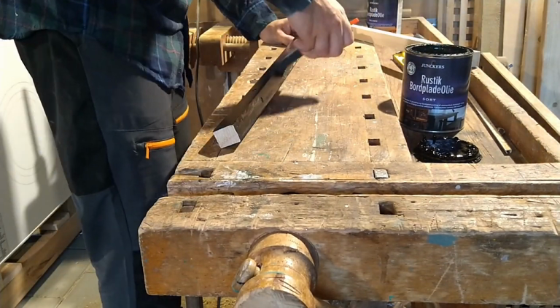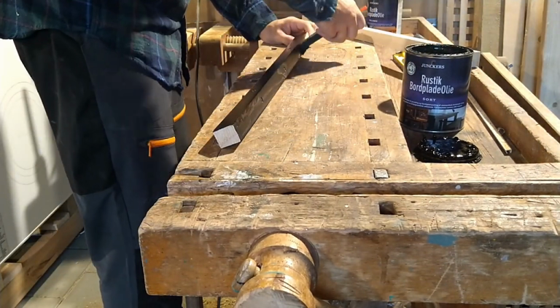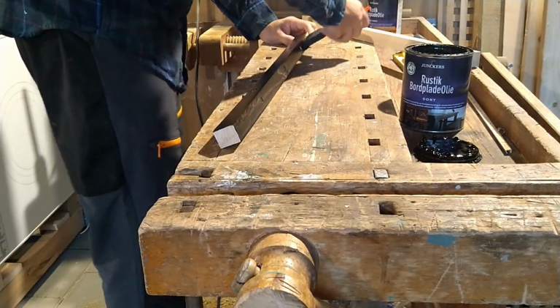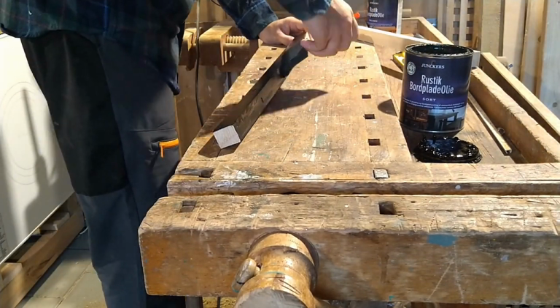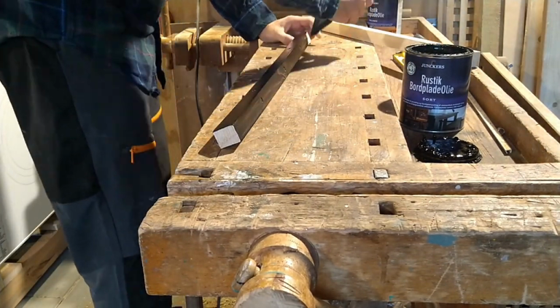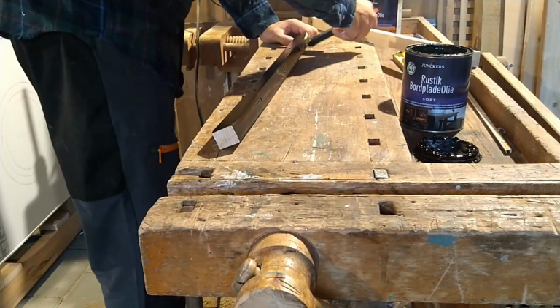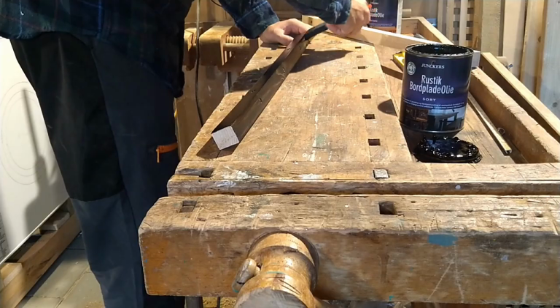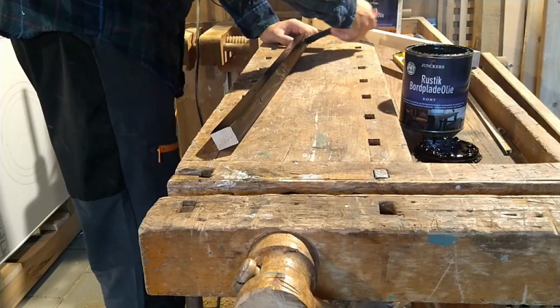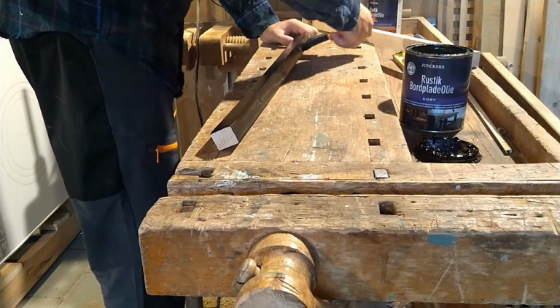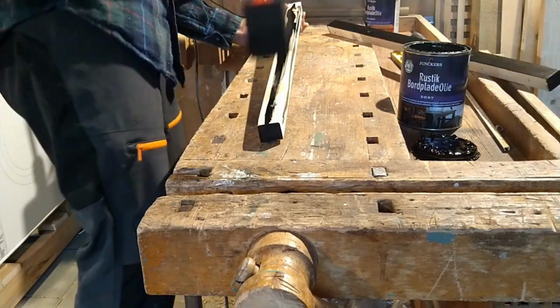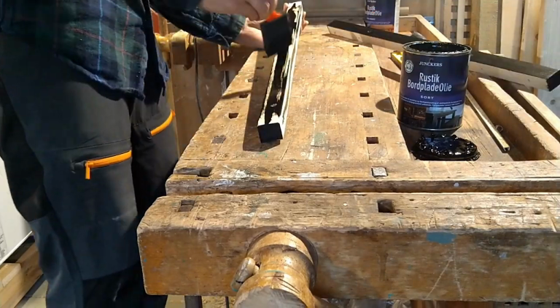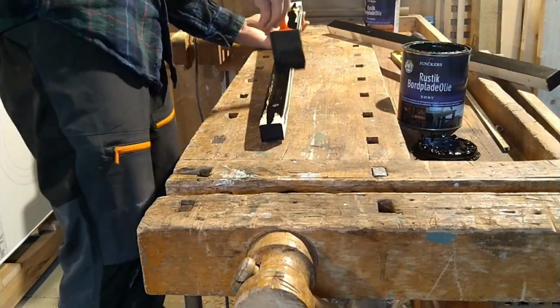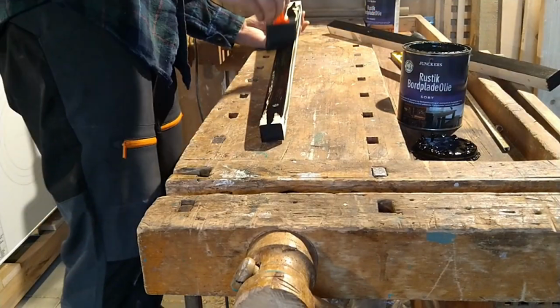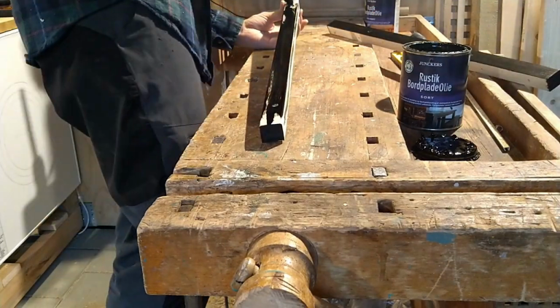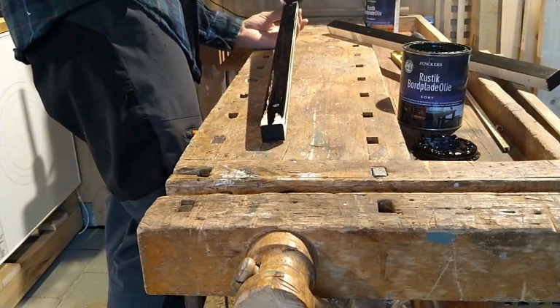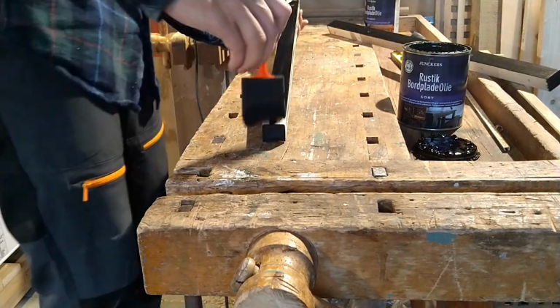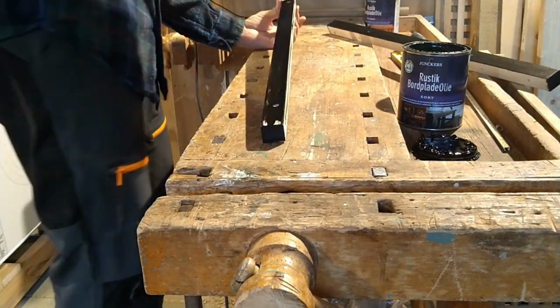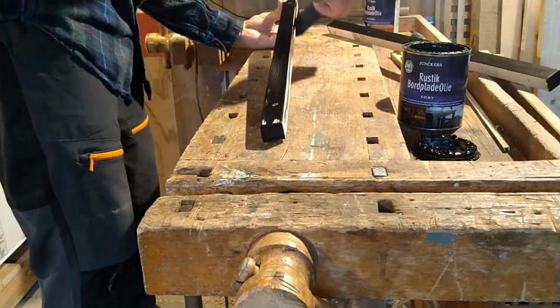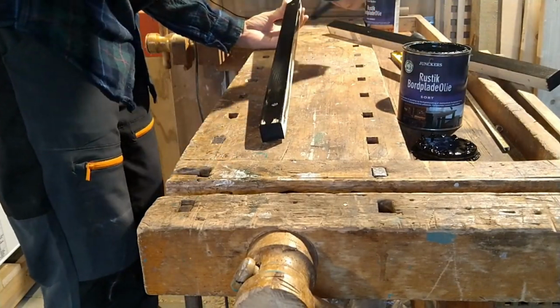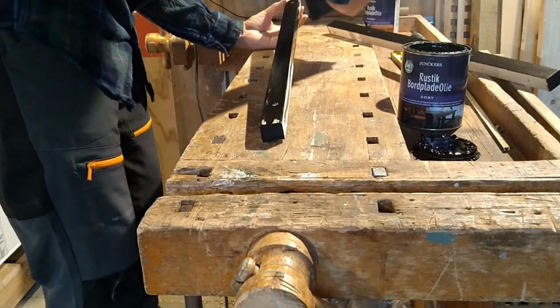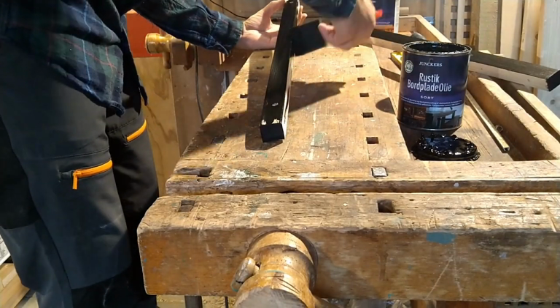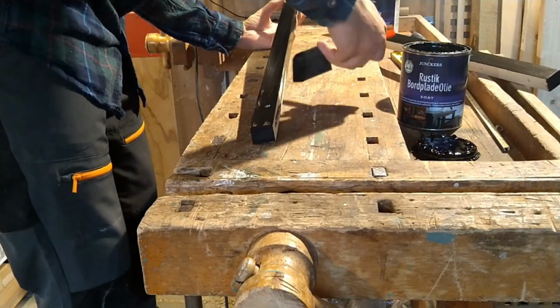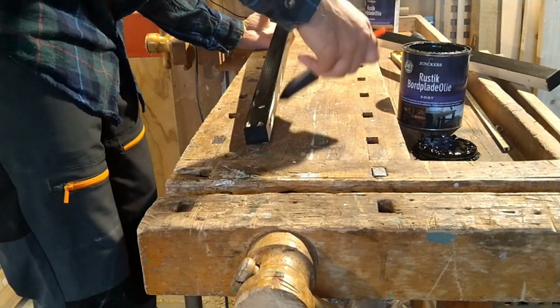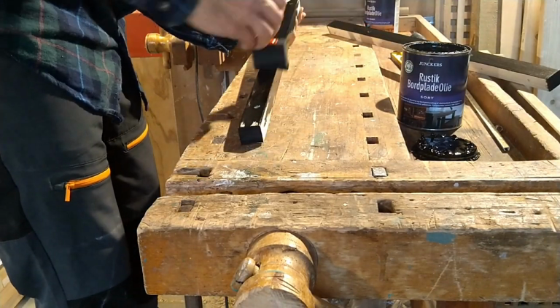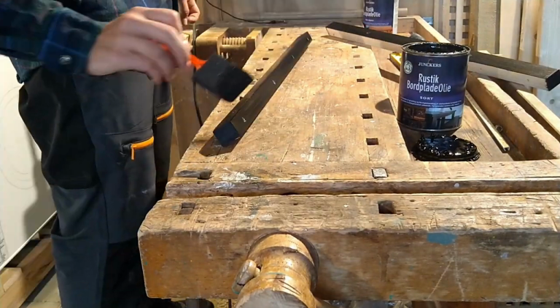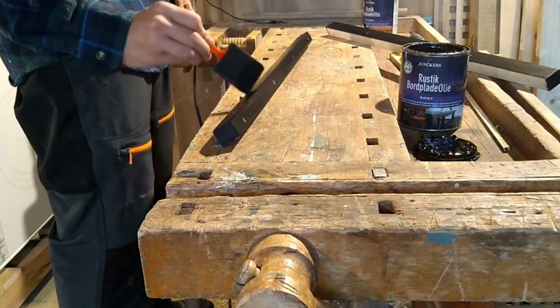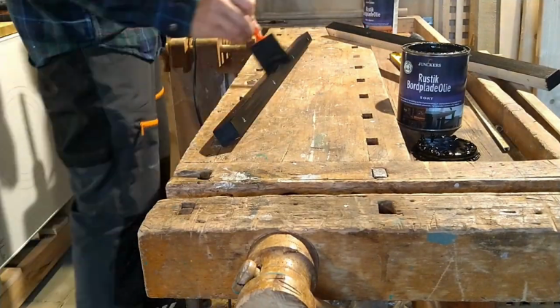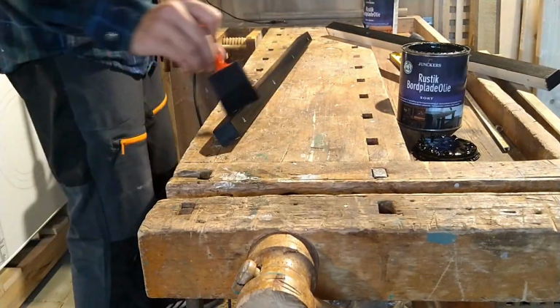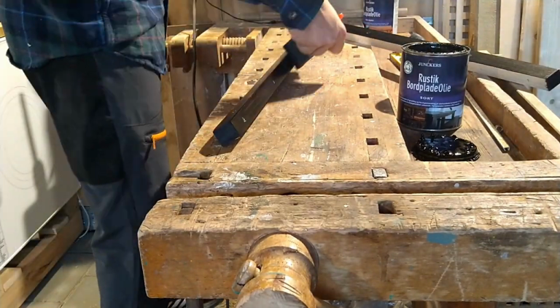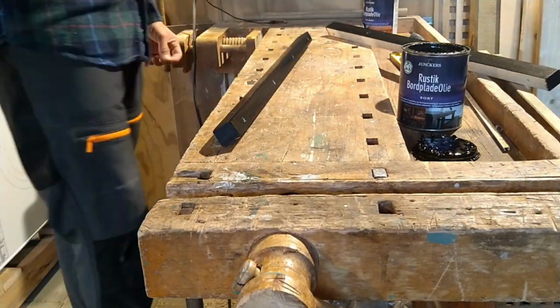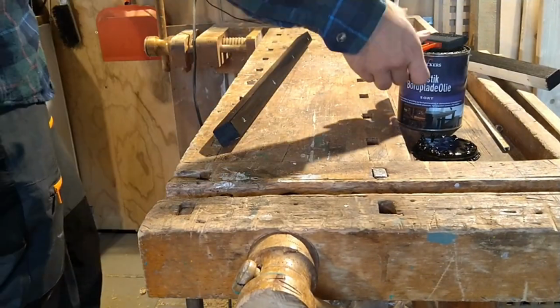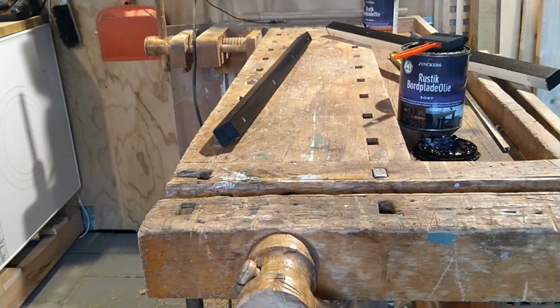After staining the pieces I let it sit for about 20 minutes, then I come back to wipe off the excess.